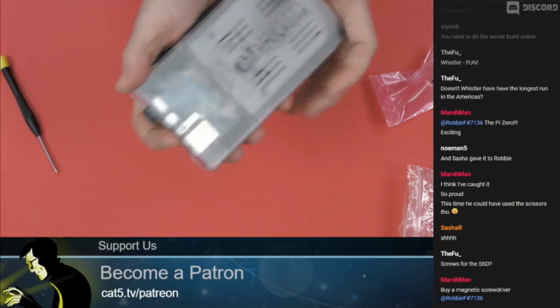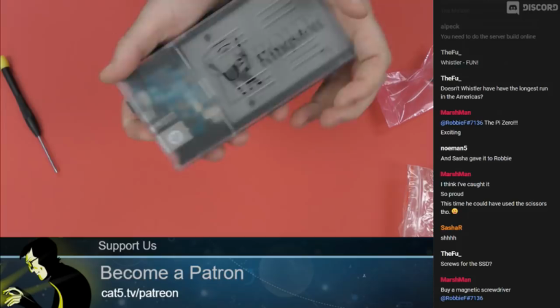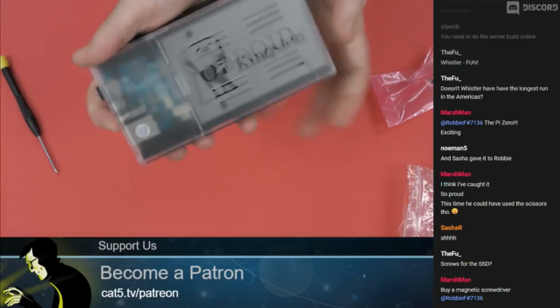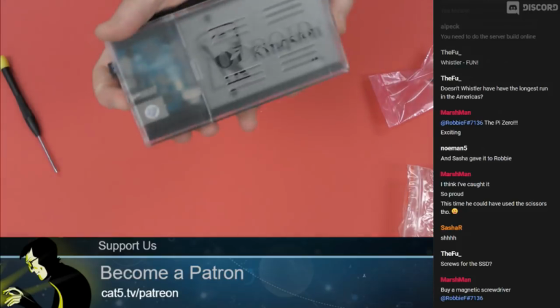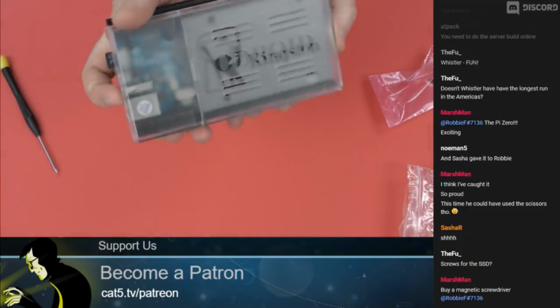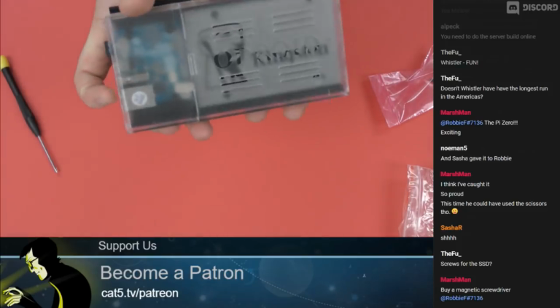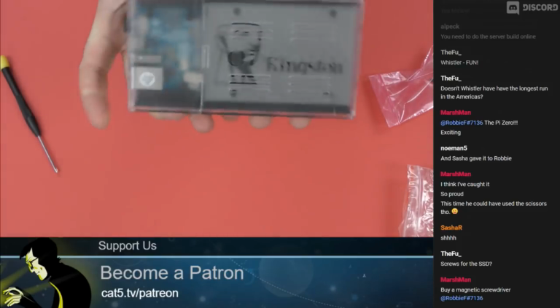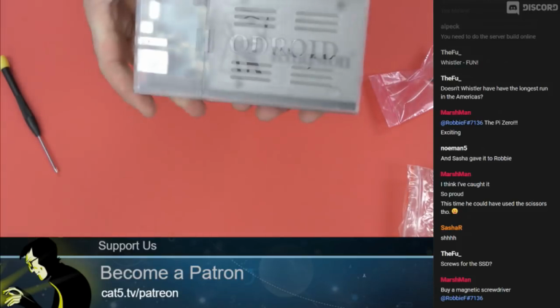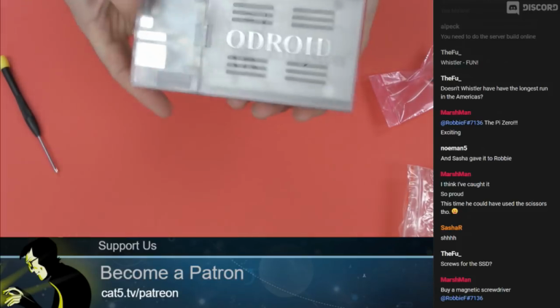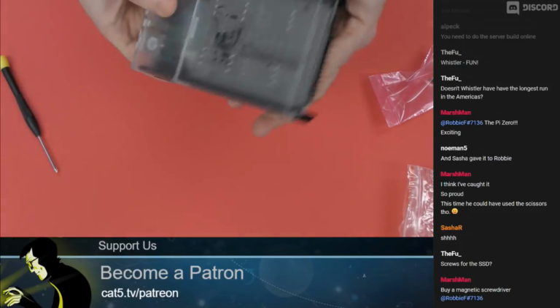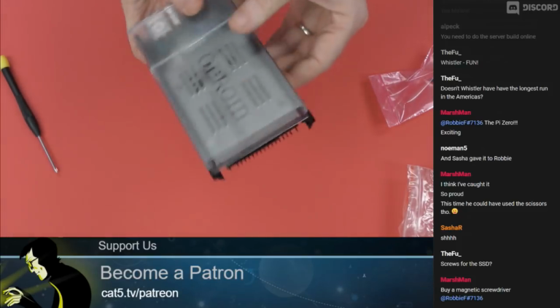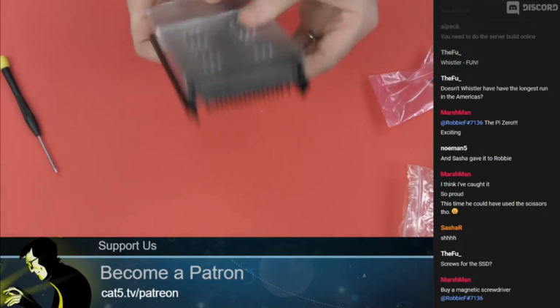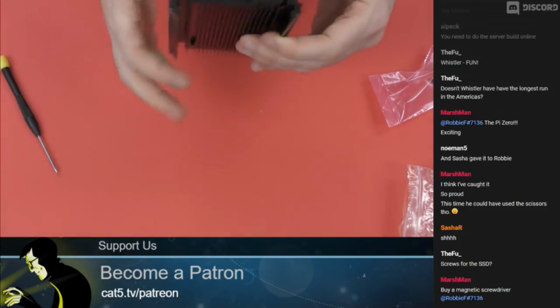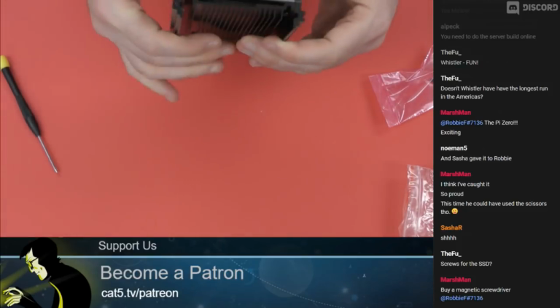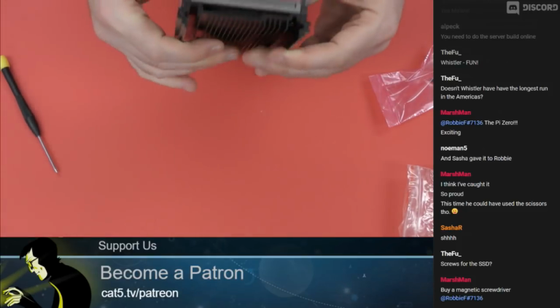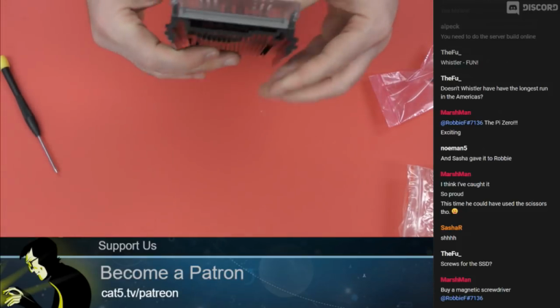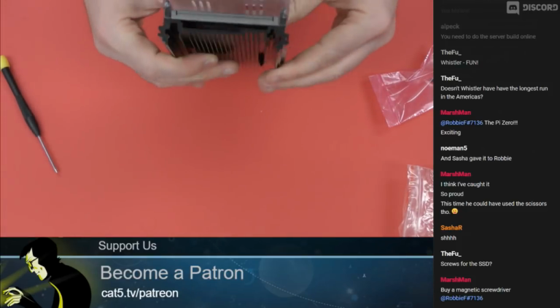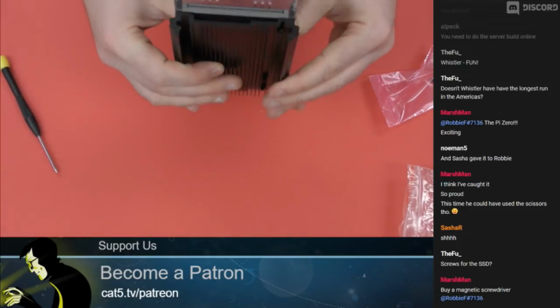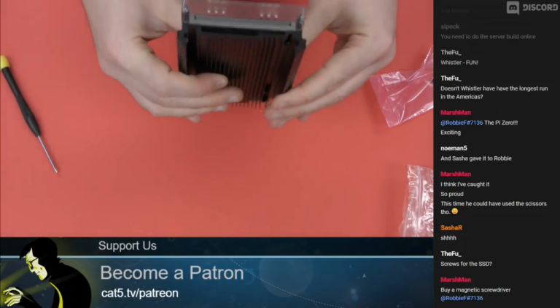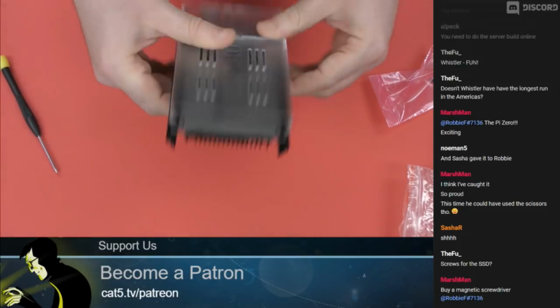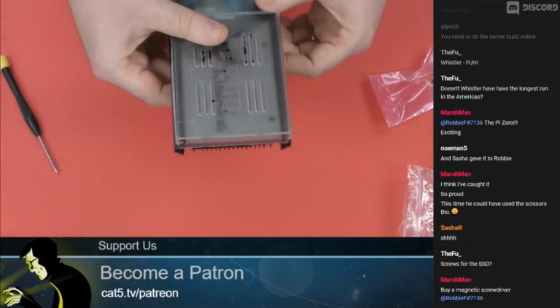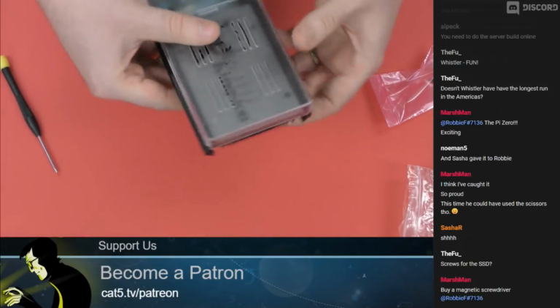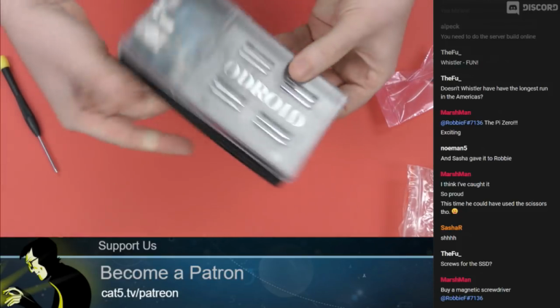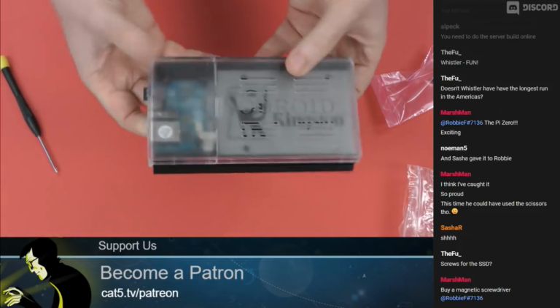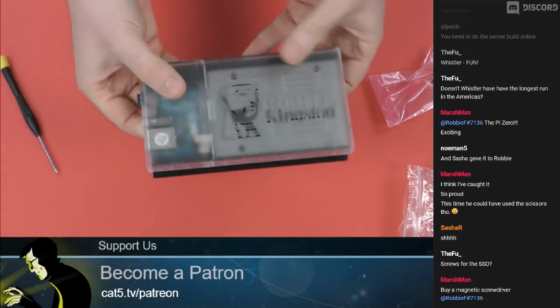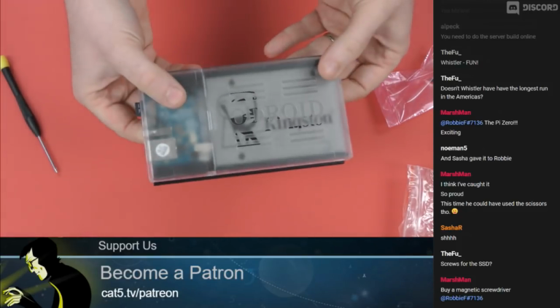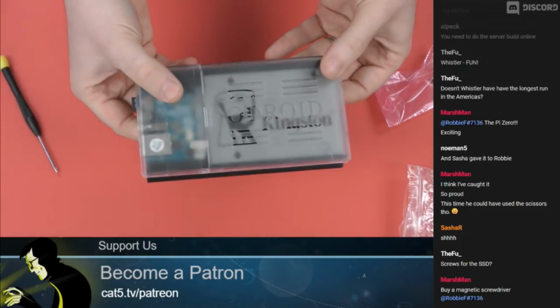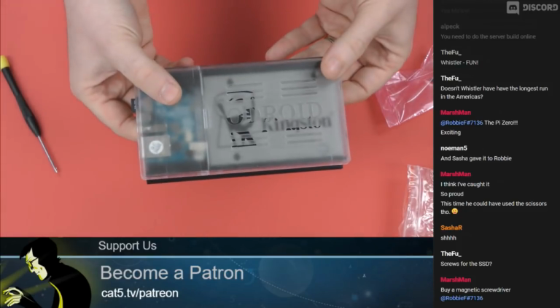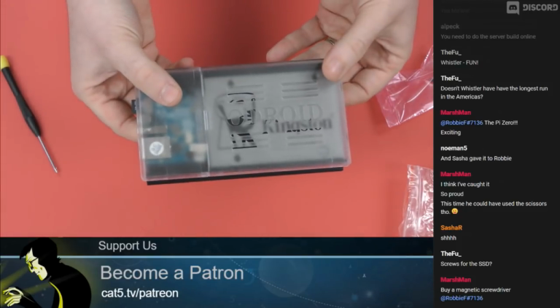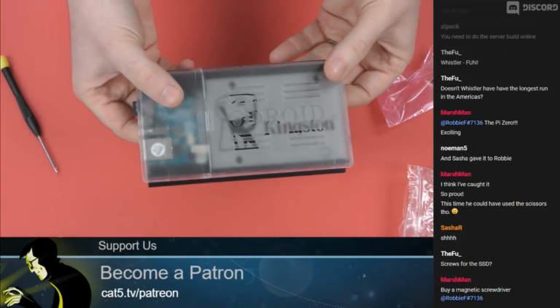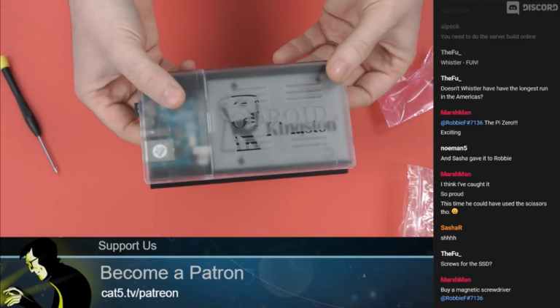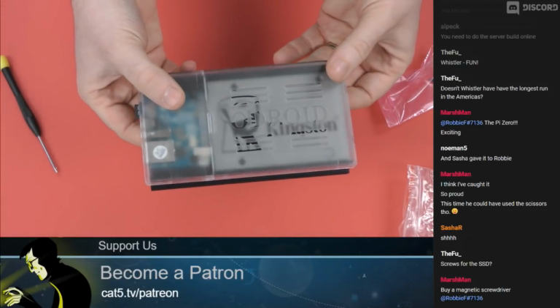SSD, SD — there you go. It's all screwed together. Fantastic.